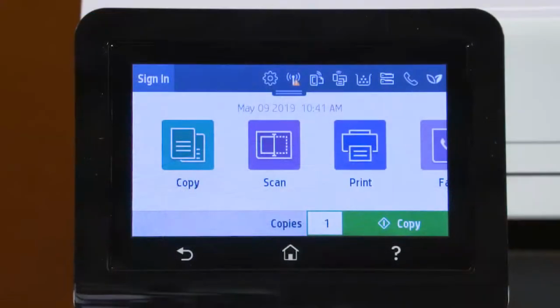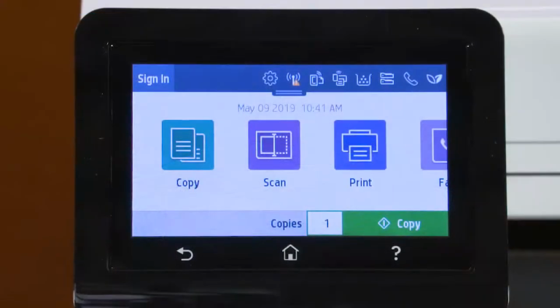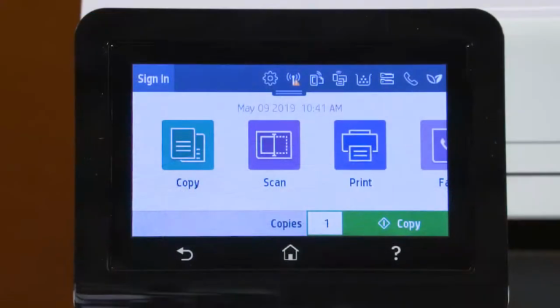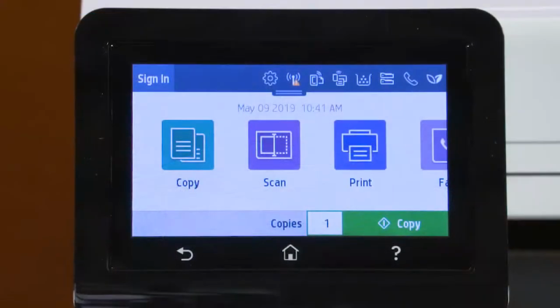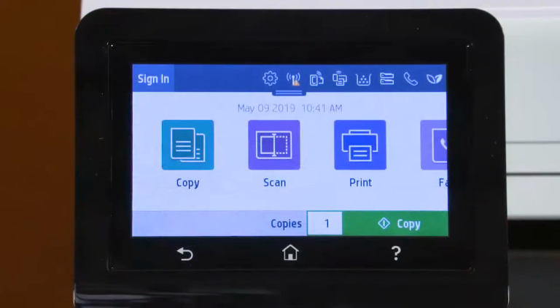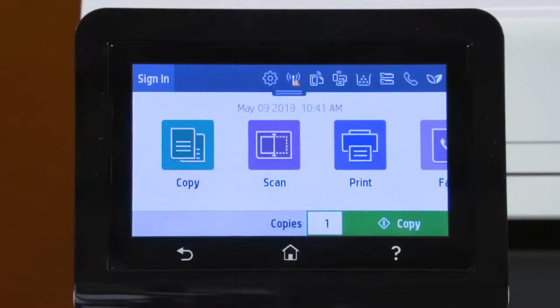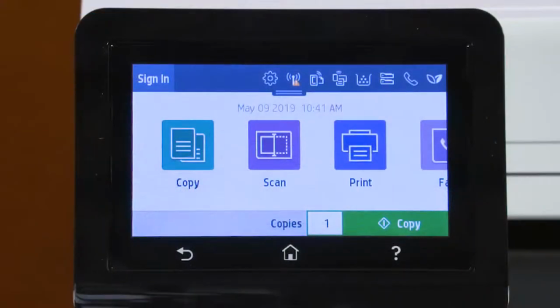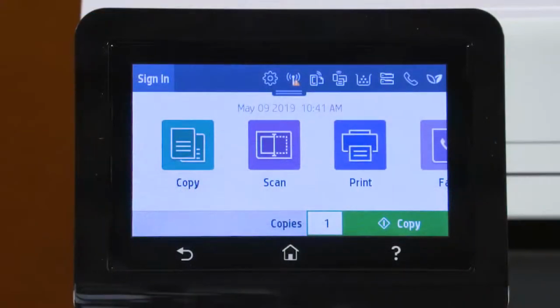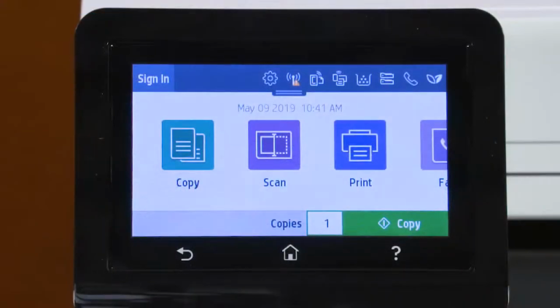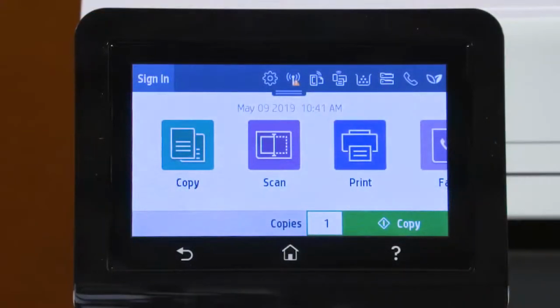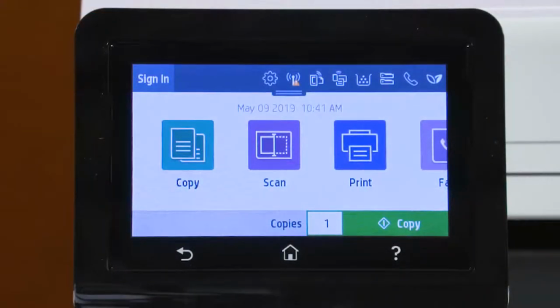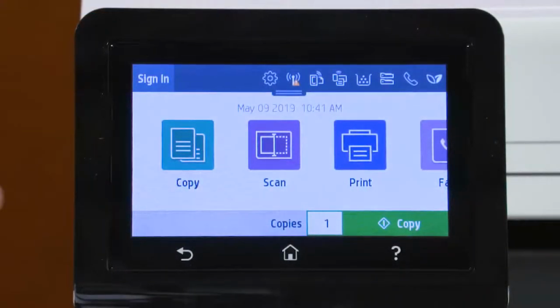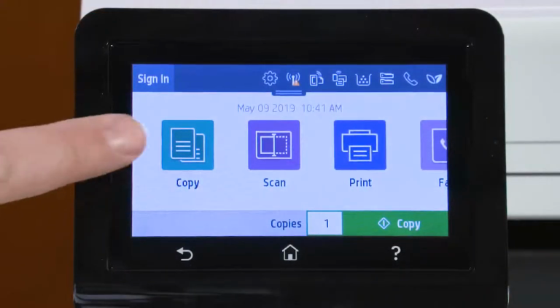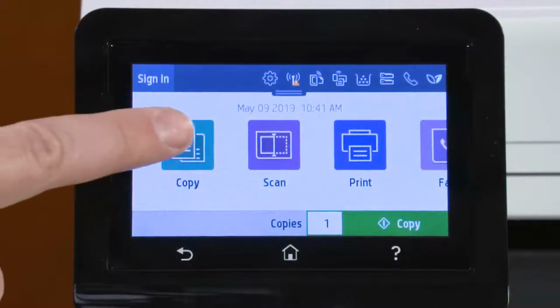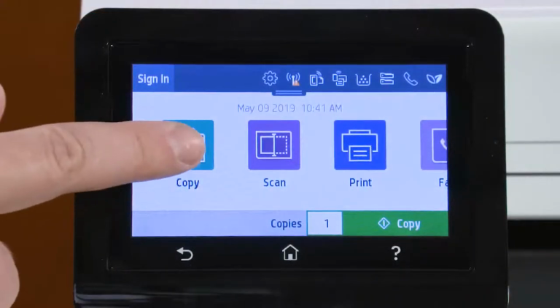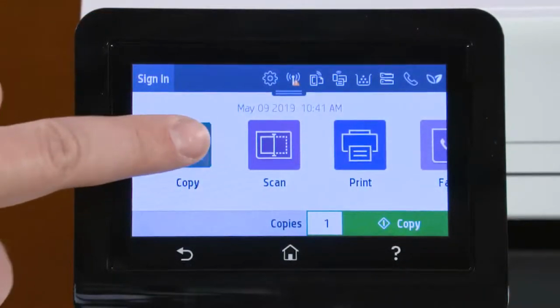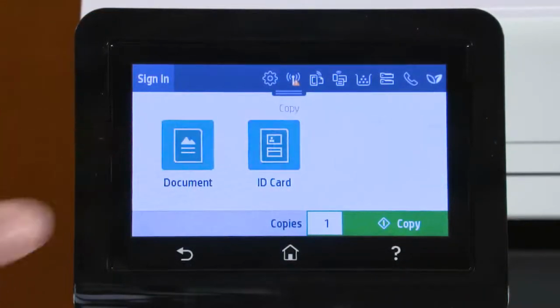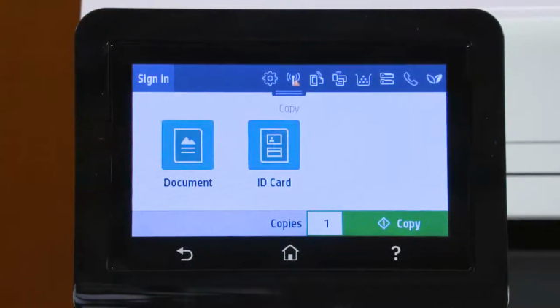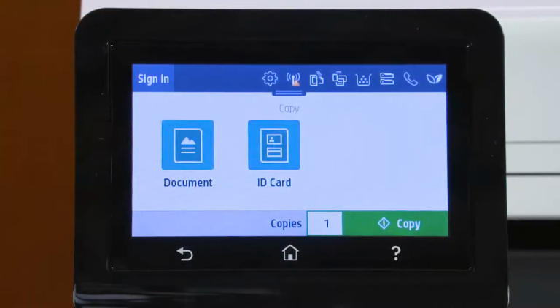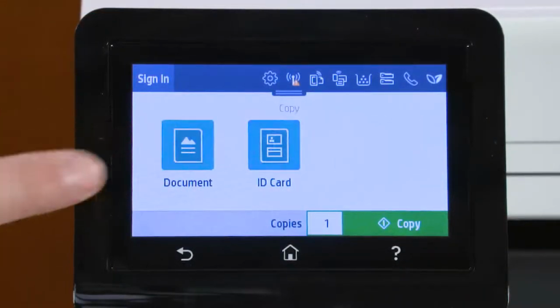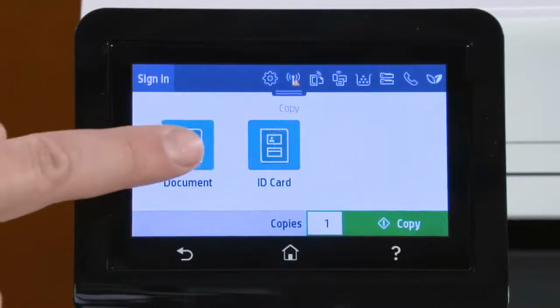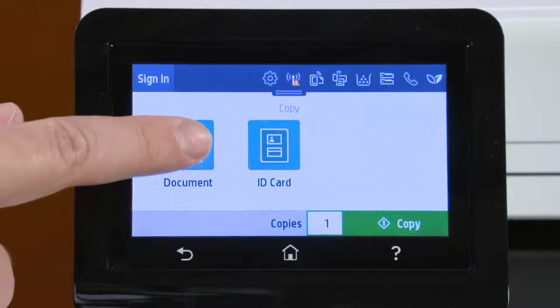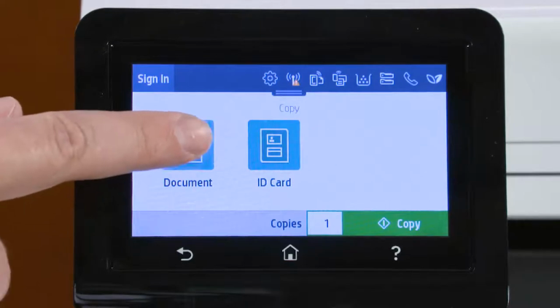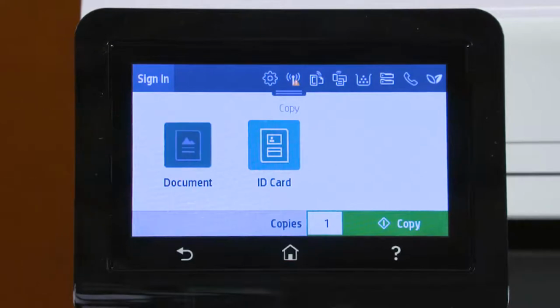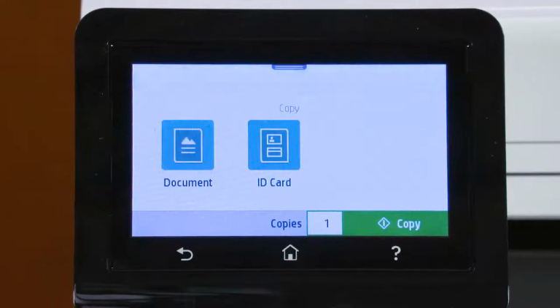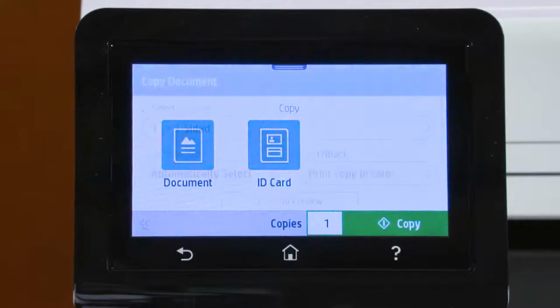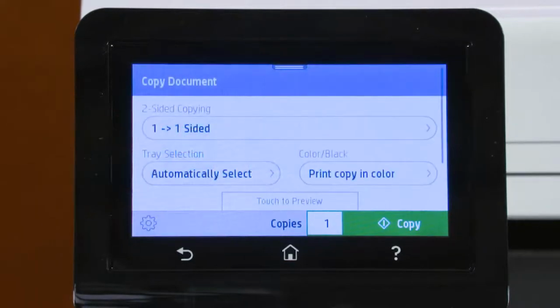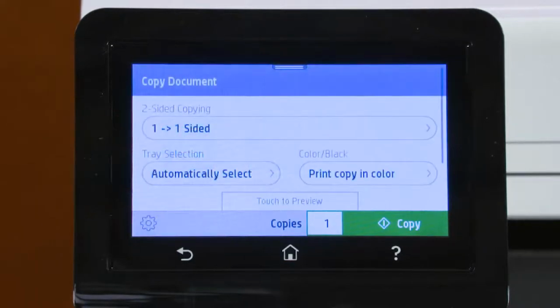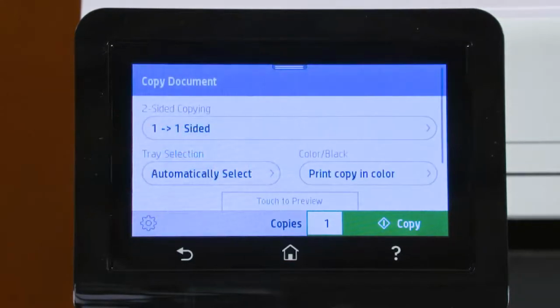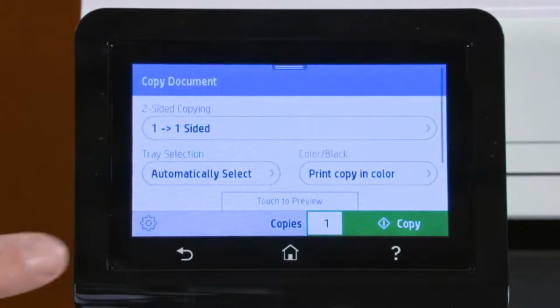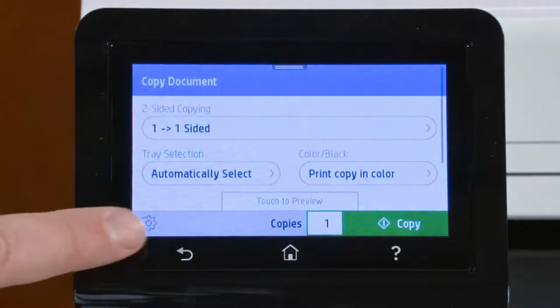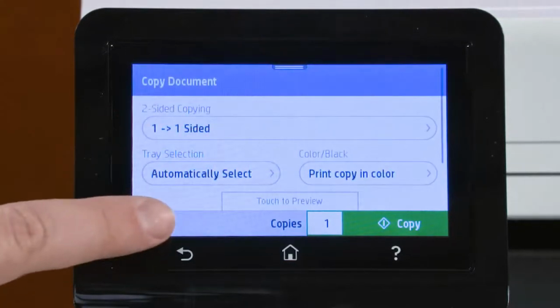On the home screen of the printer control panel, touch Copy, Document, and then the Settings icon.